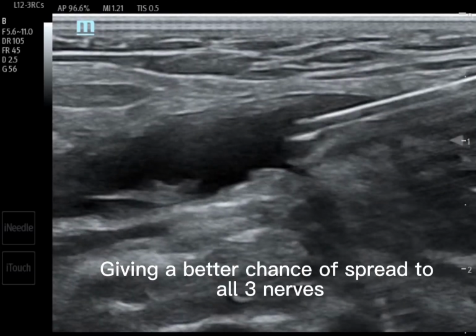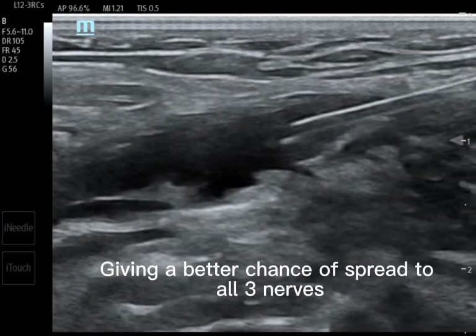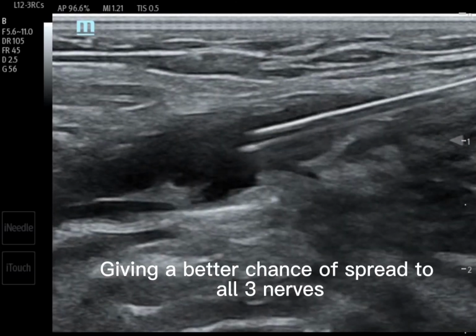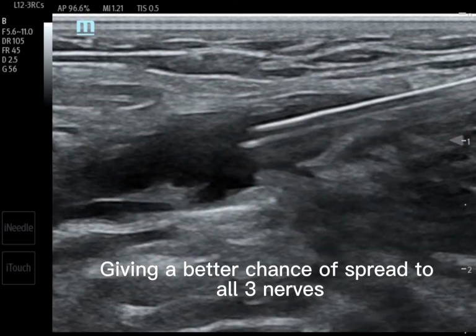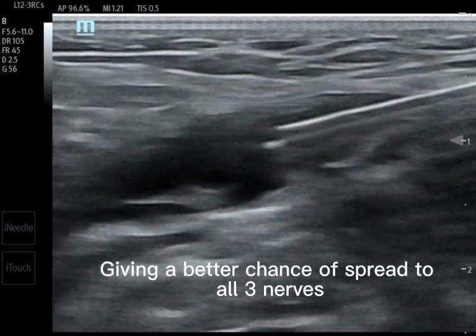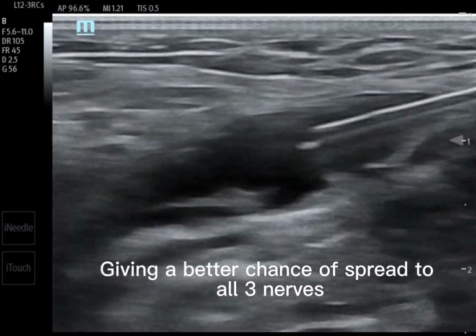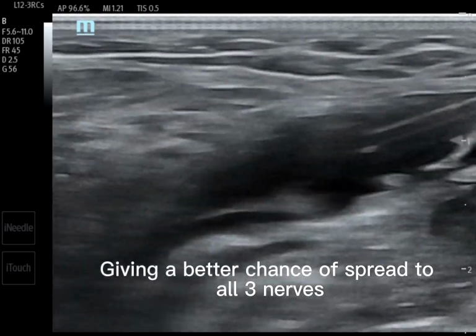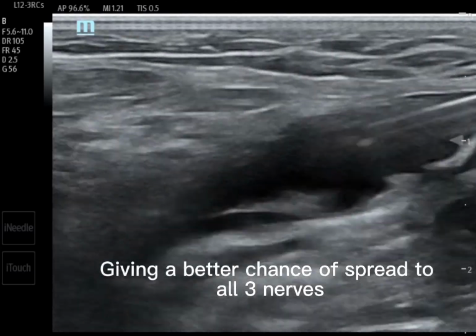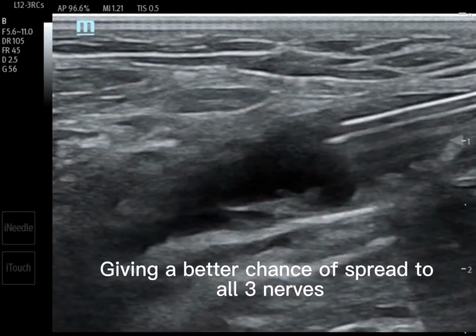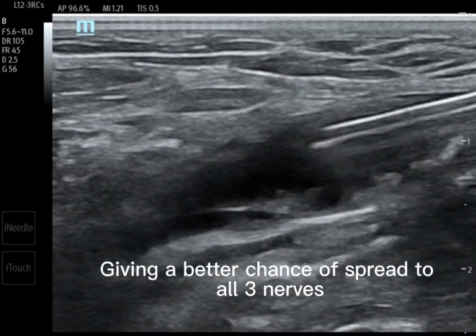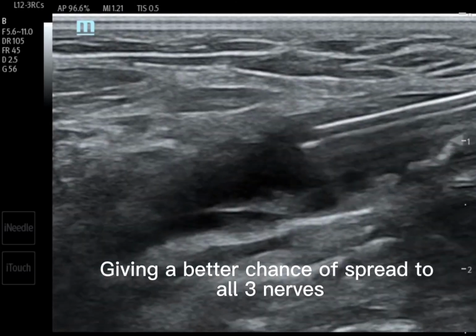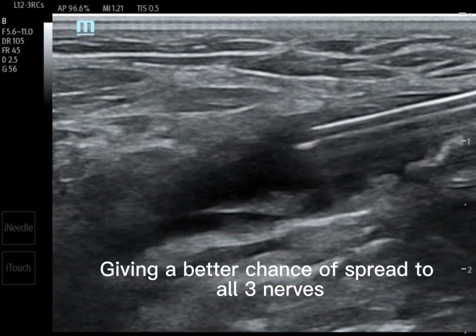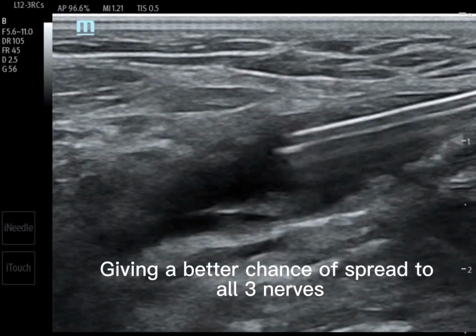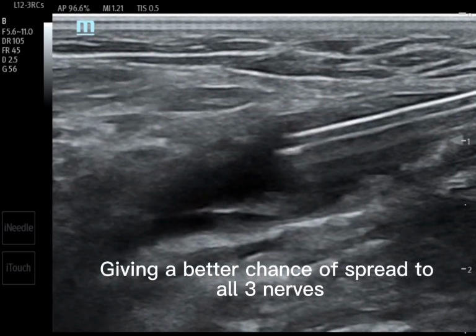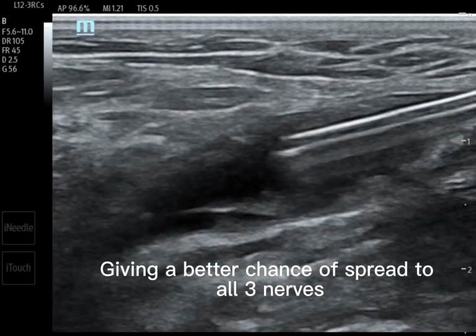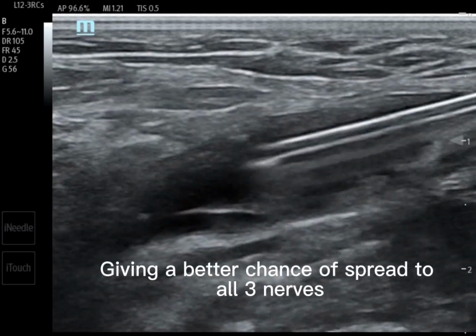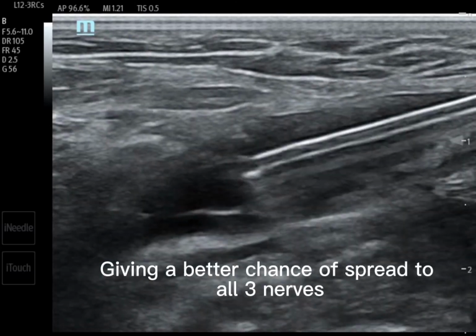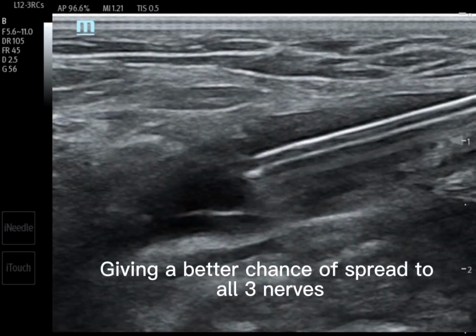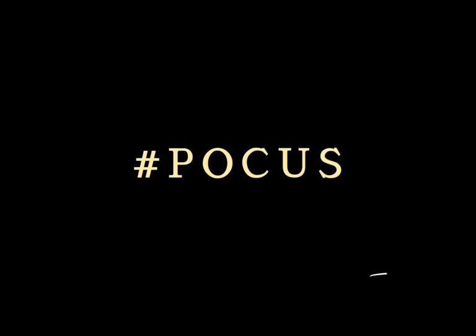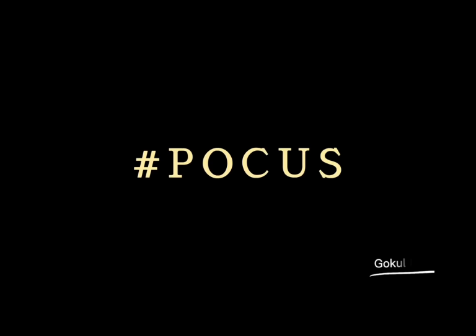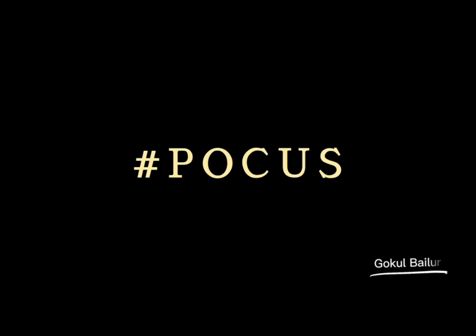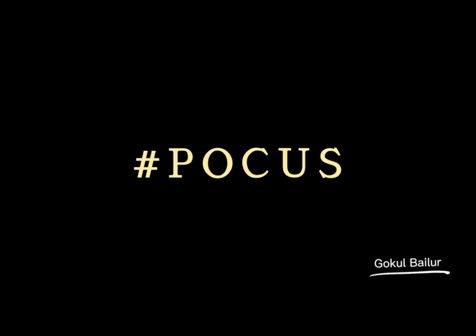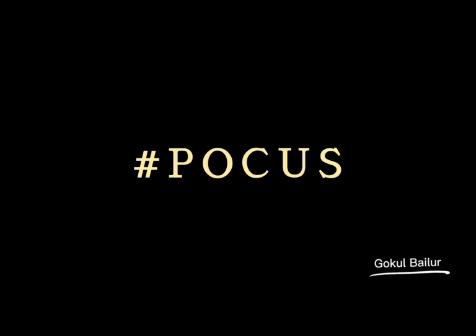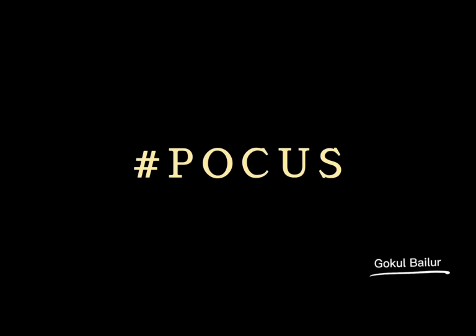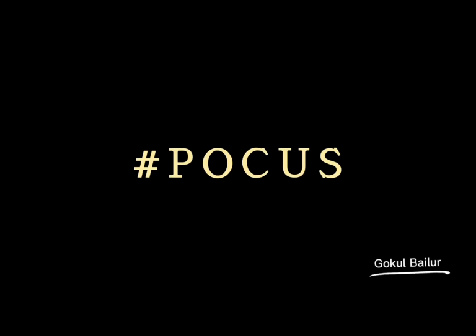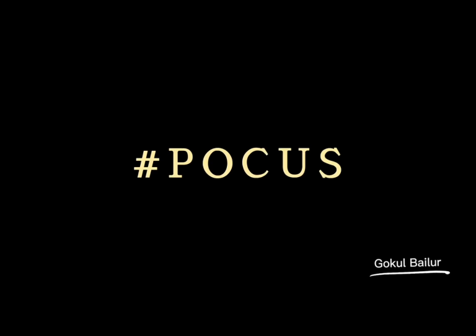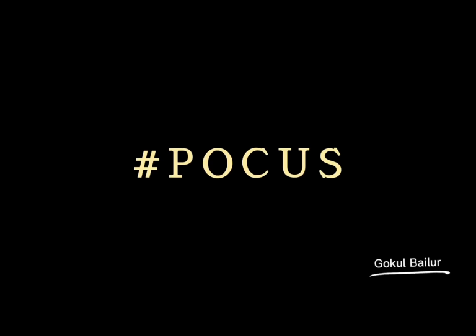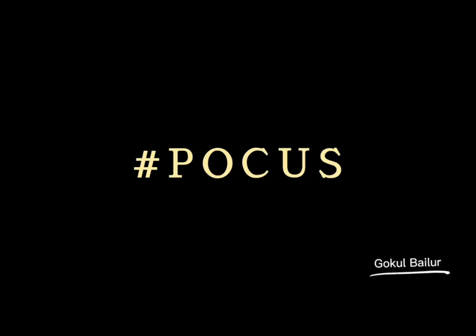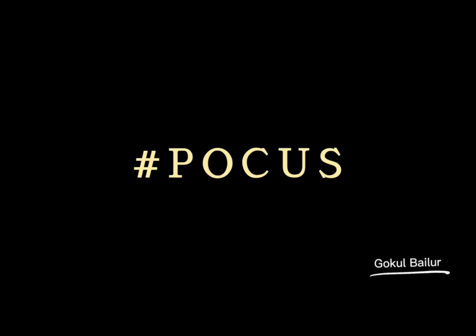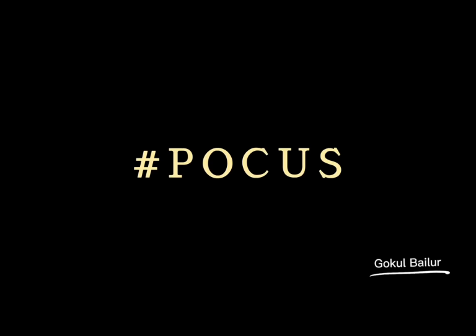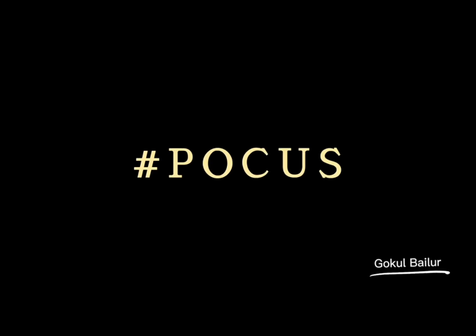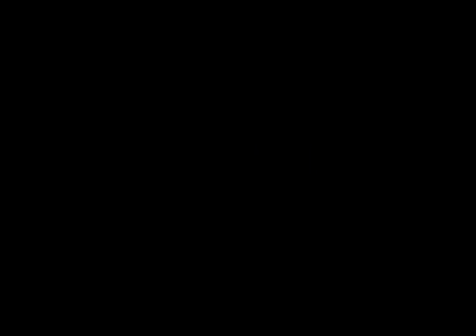So go ahead and try the SIFI block and provide your patients the best care possible. Thank you.